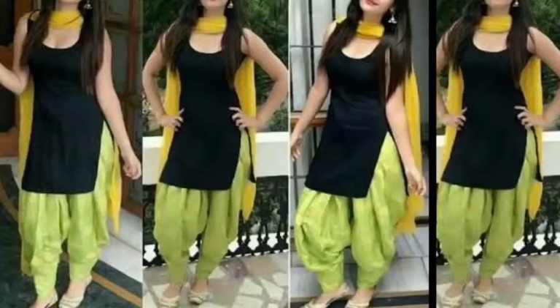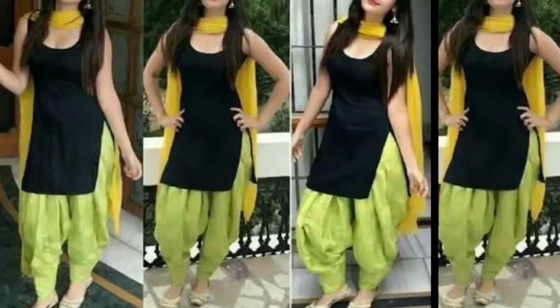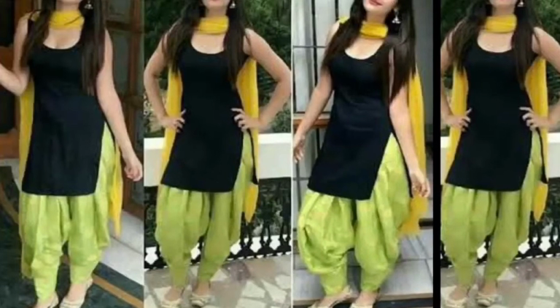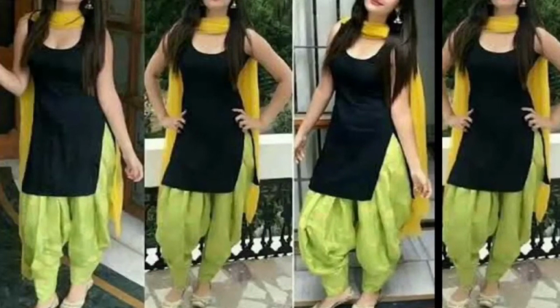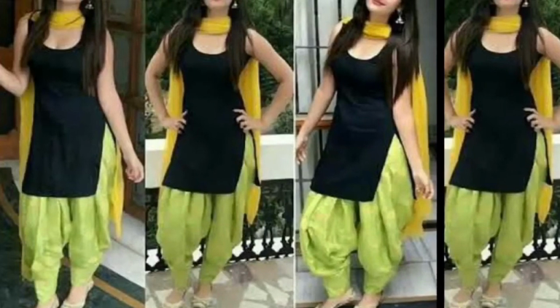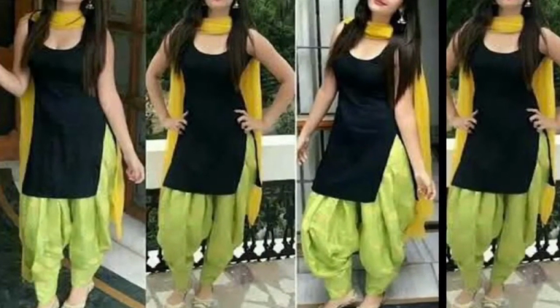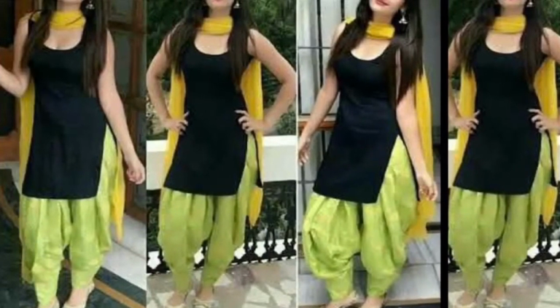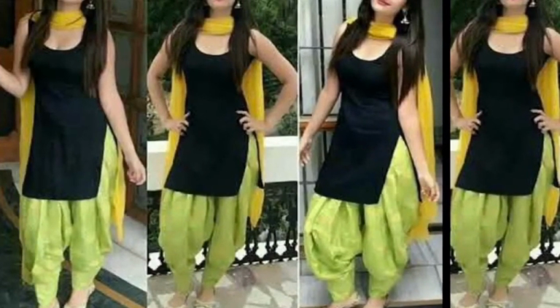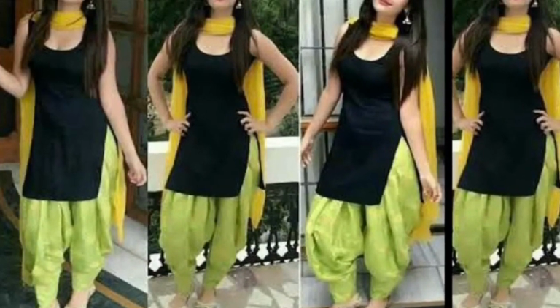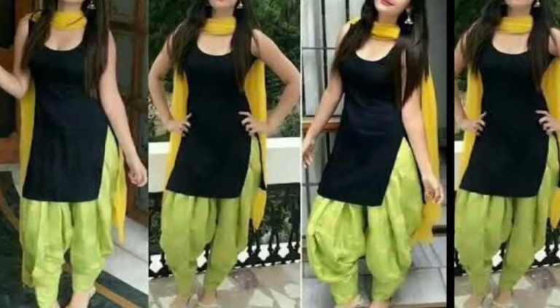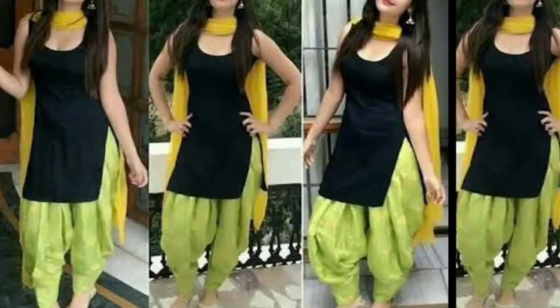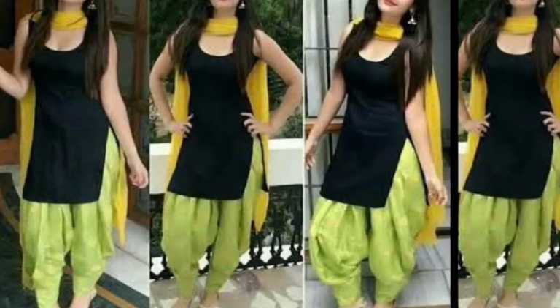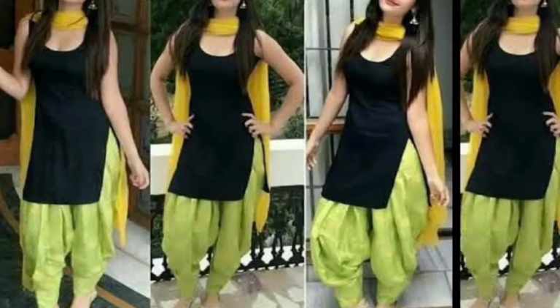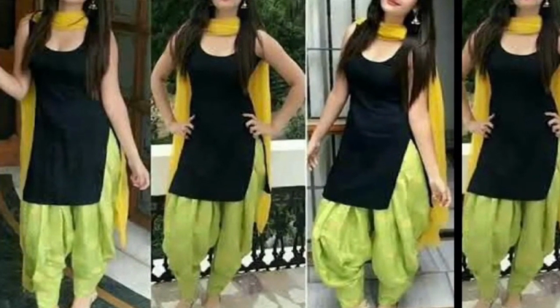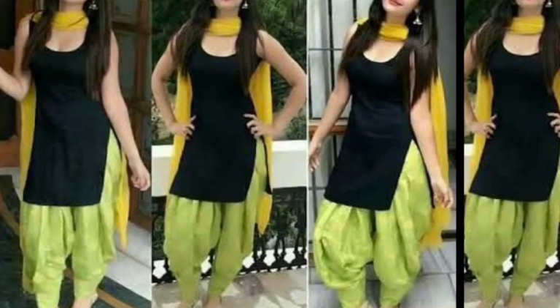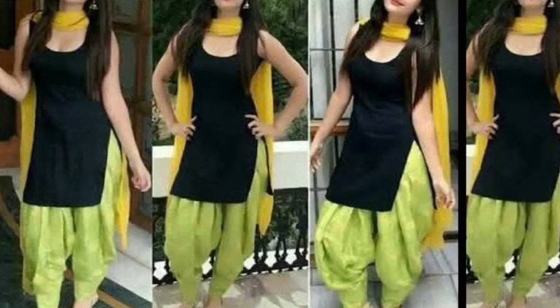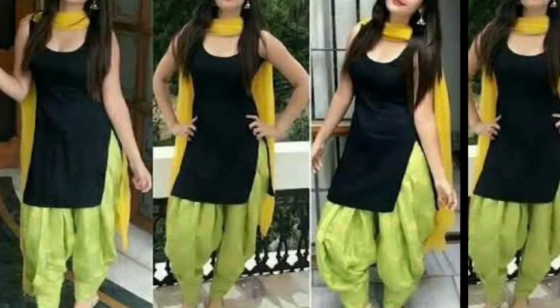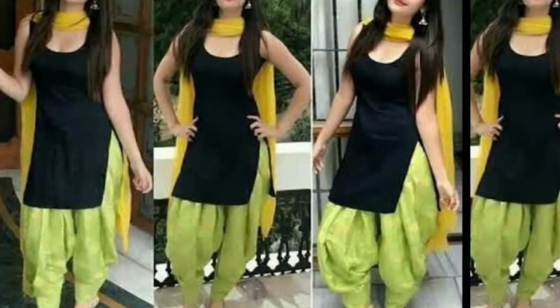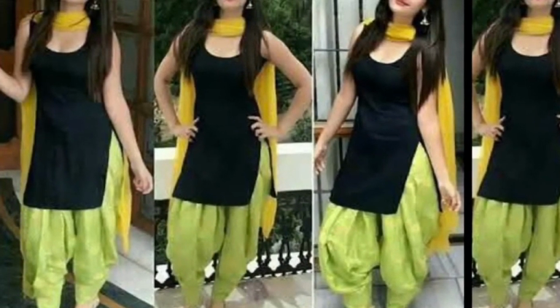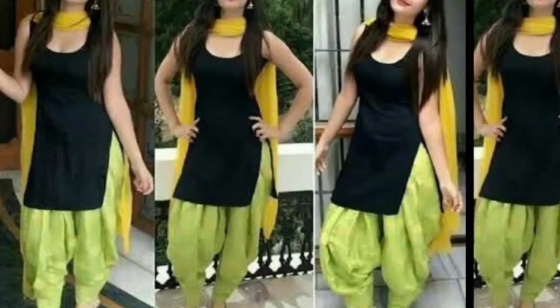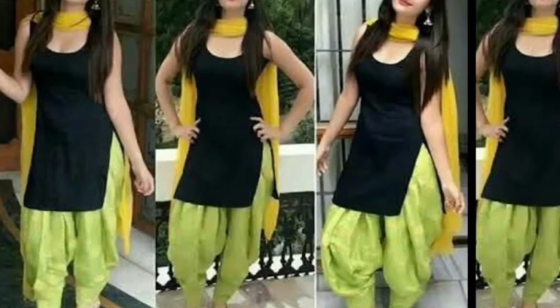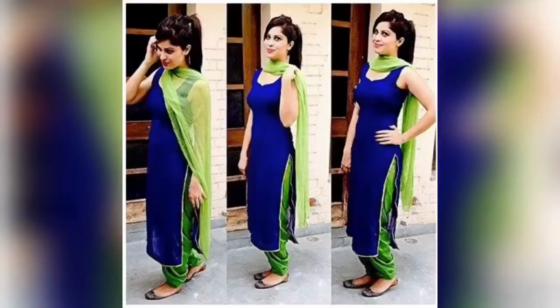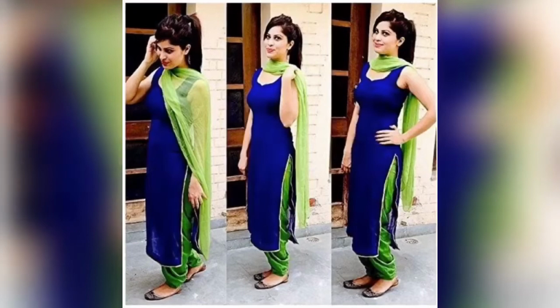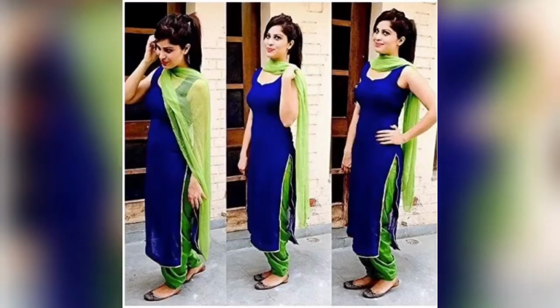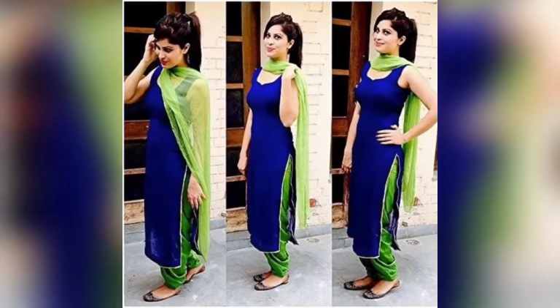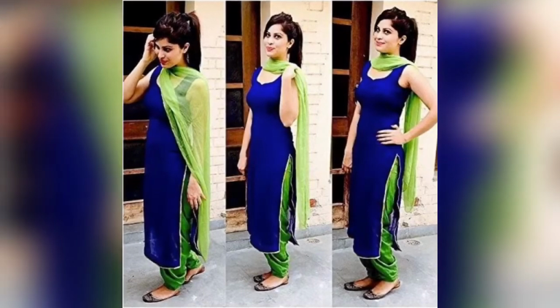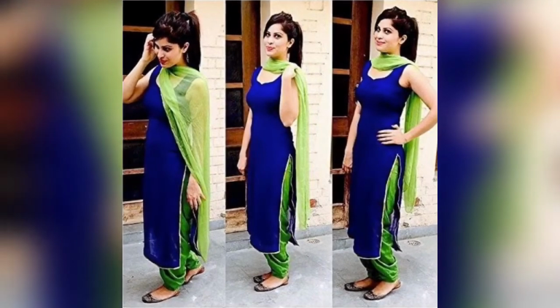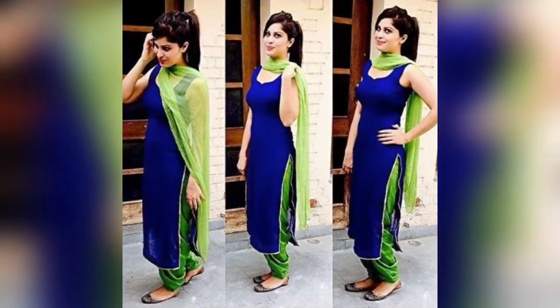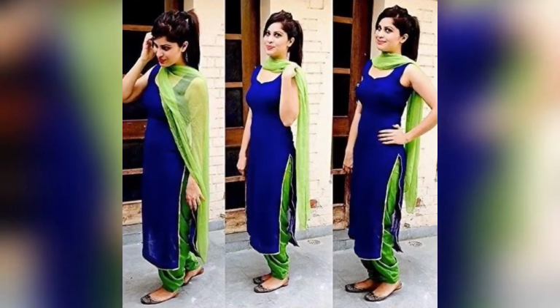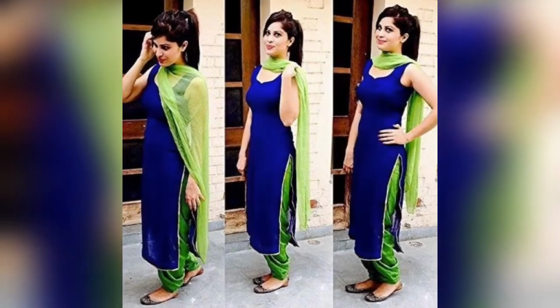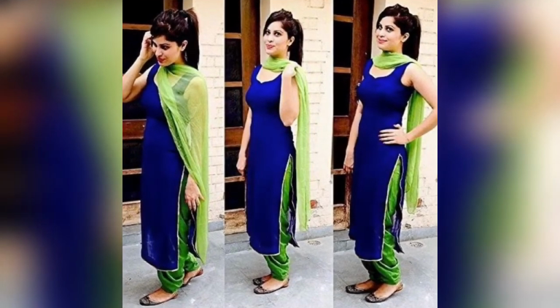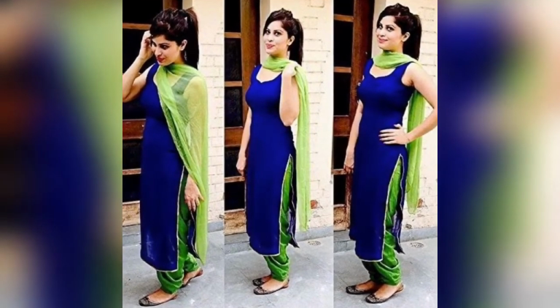Hello everyone, welcome back to my channel Shanubiri Govachak. I am so excited to be here today. I am very excited about this cute color combination of Punjabi Sarvaas.